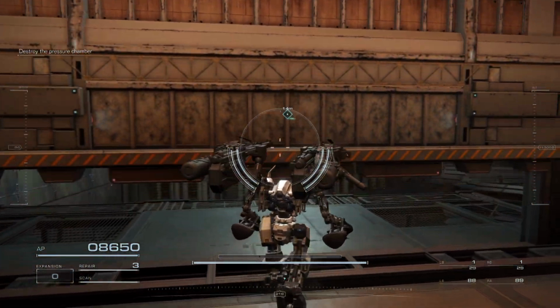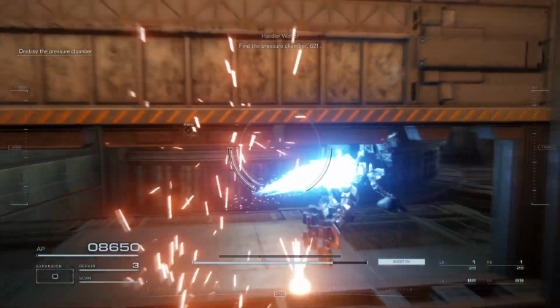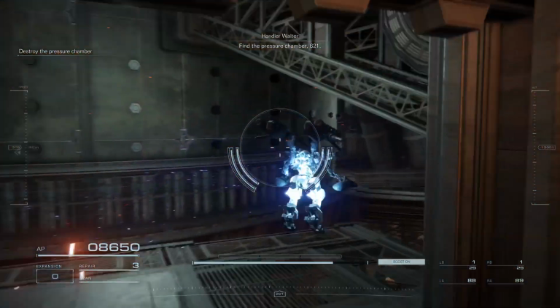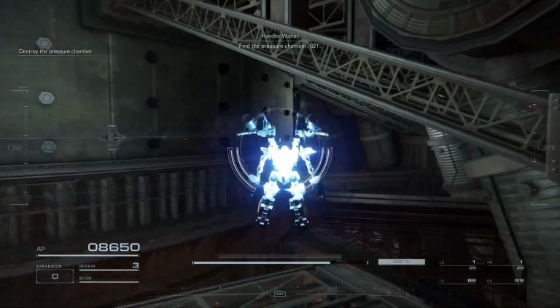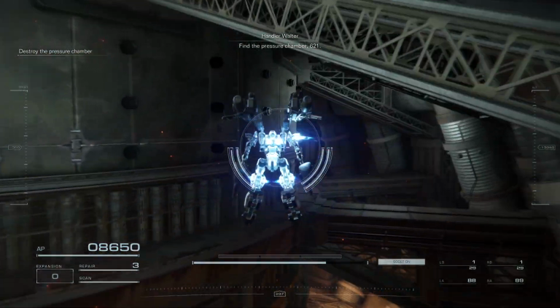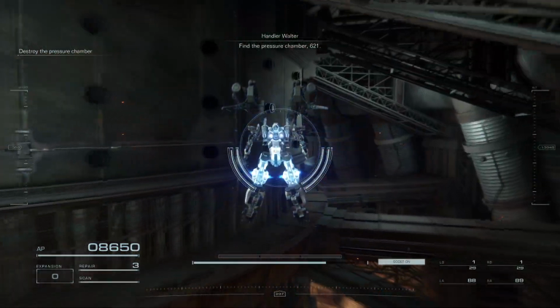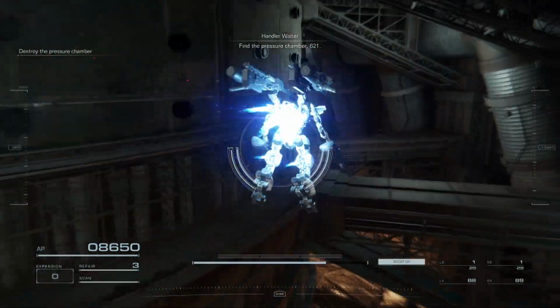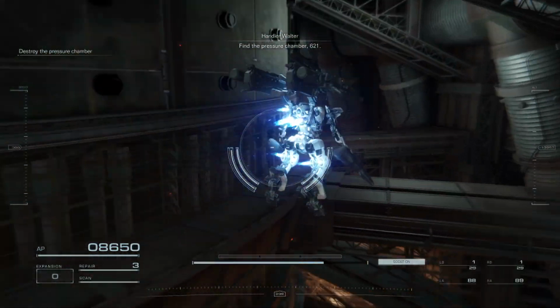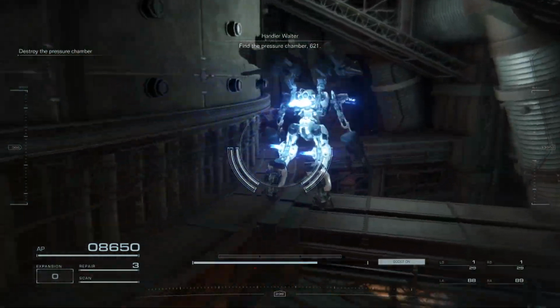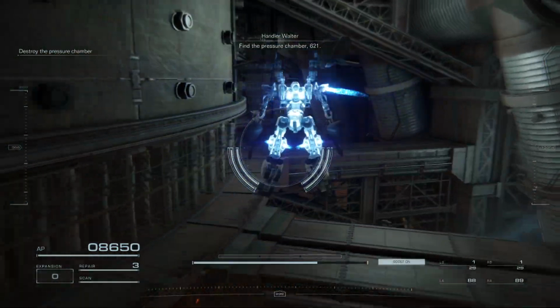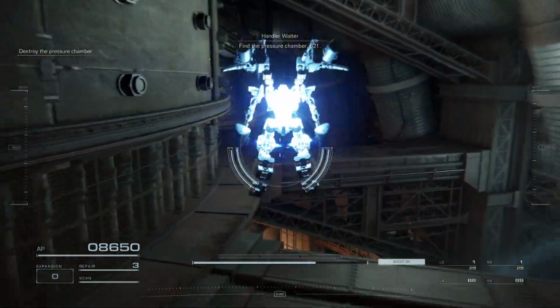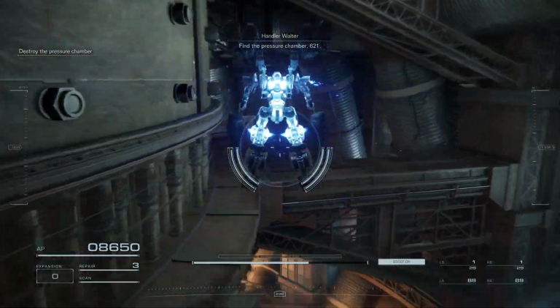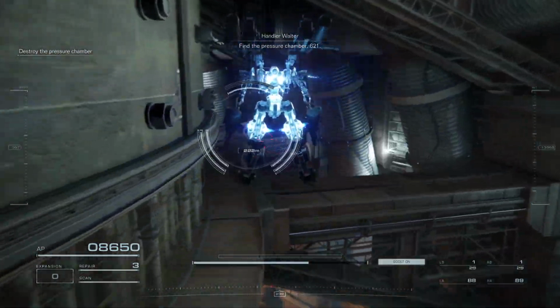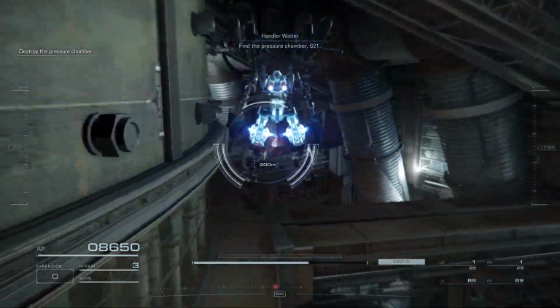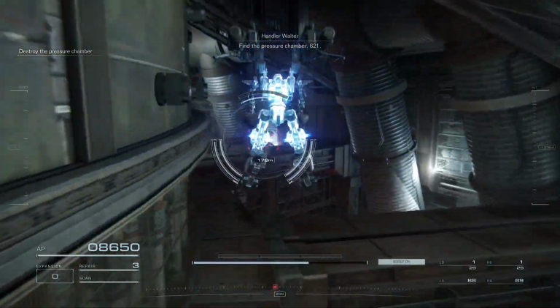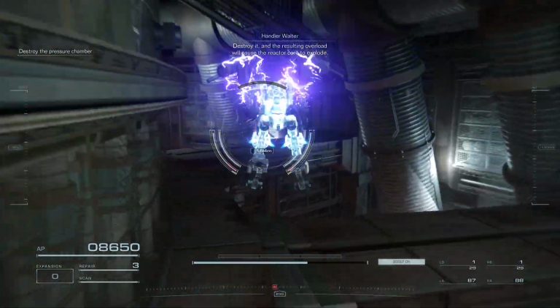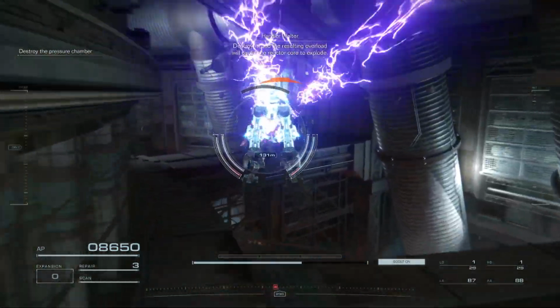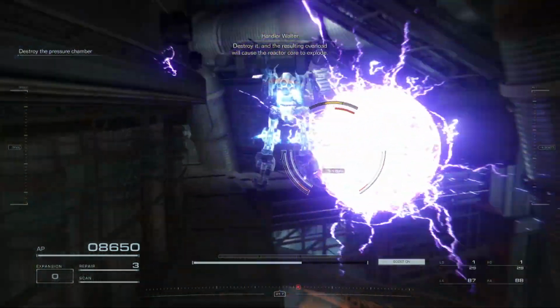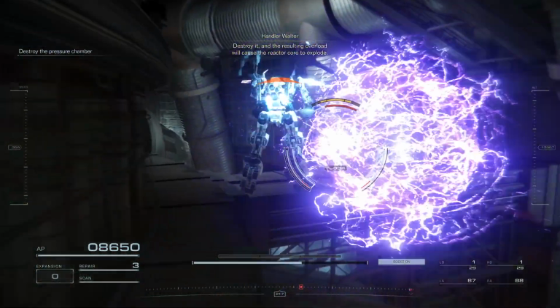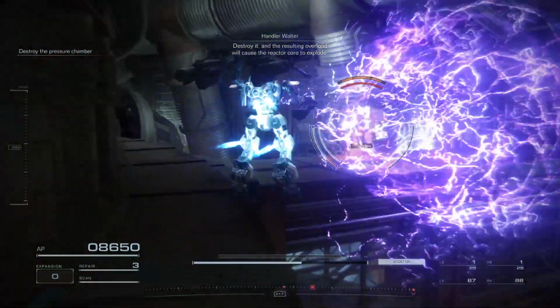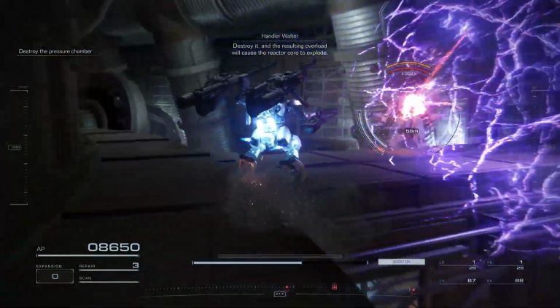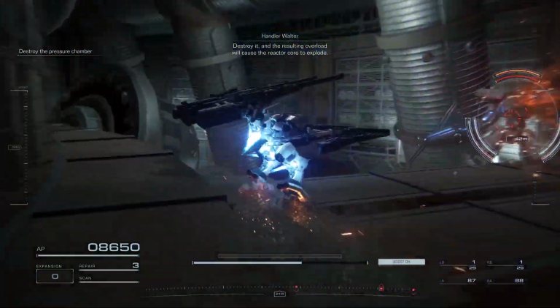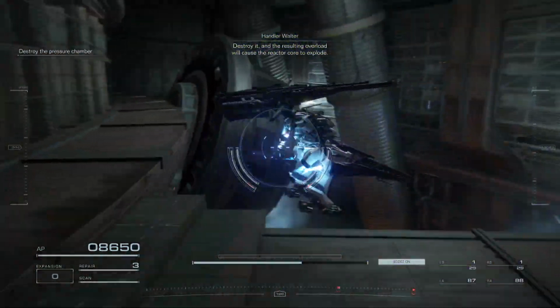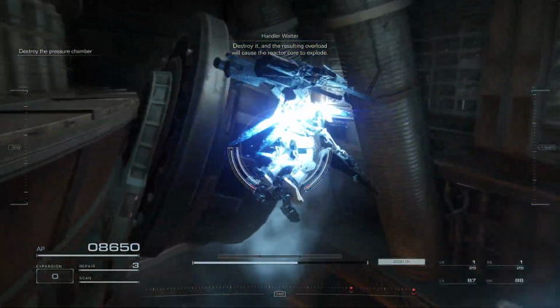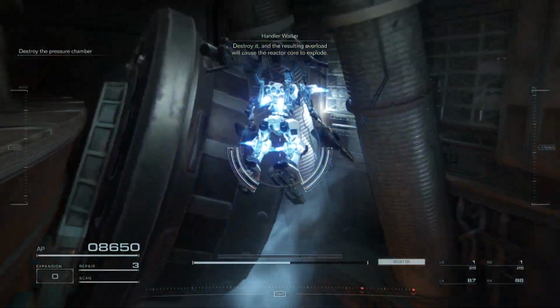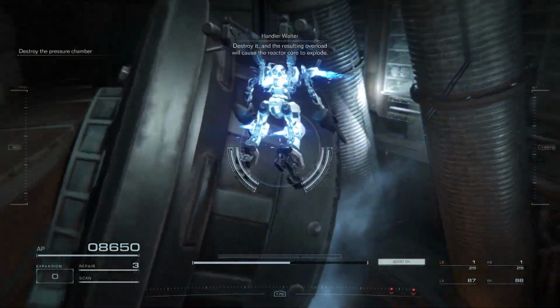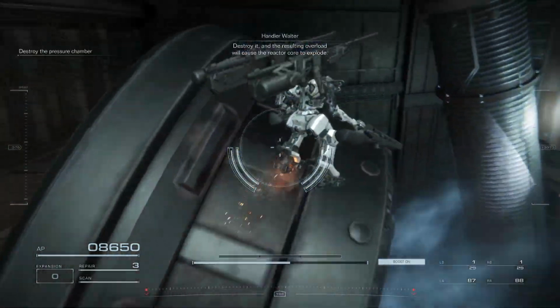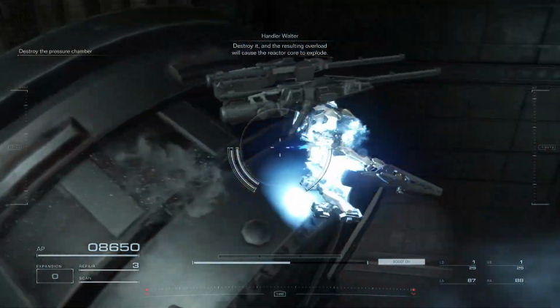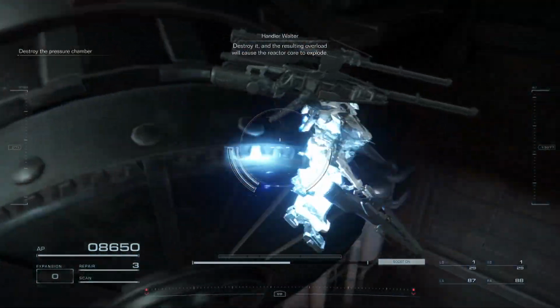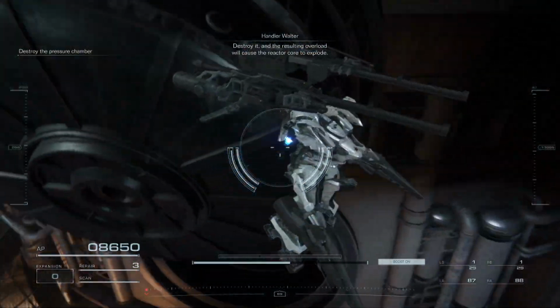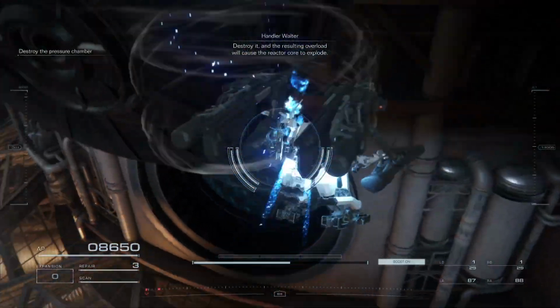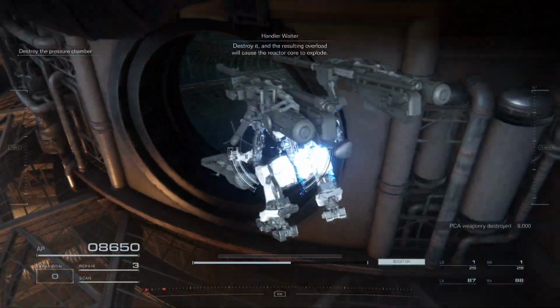Find the pressure chamber, 621. Destroy it. The resulting overload will cause the reactor core to explode.